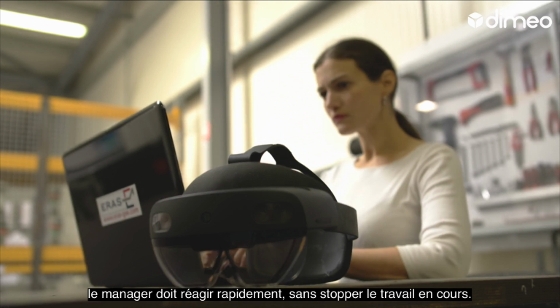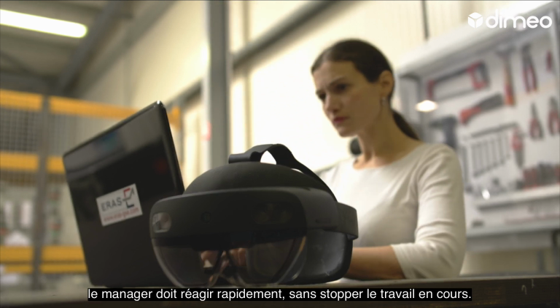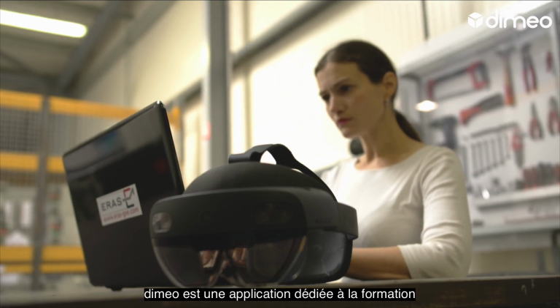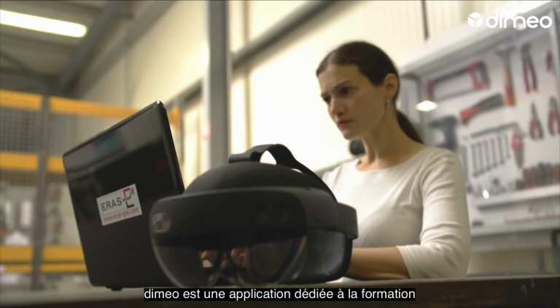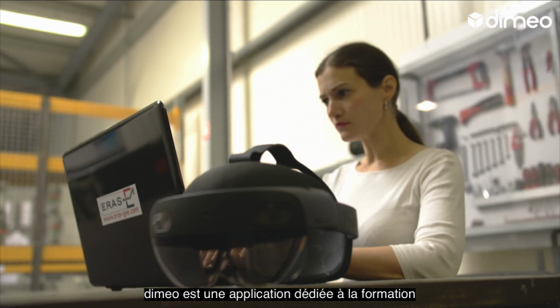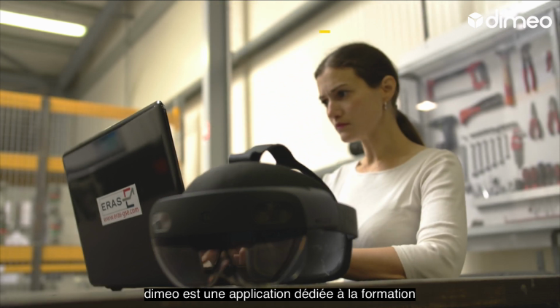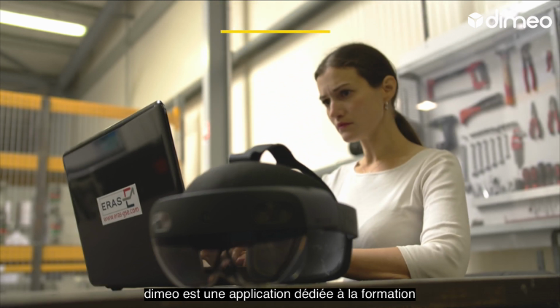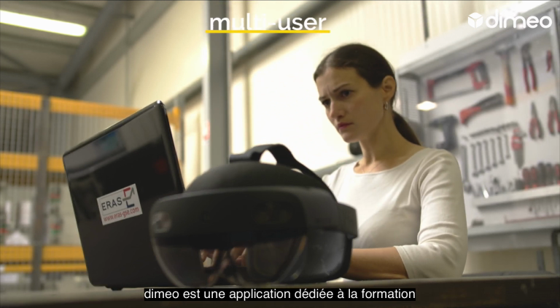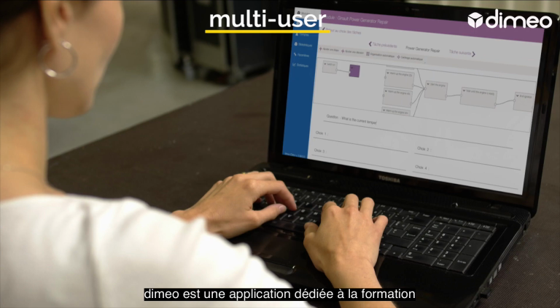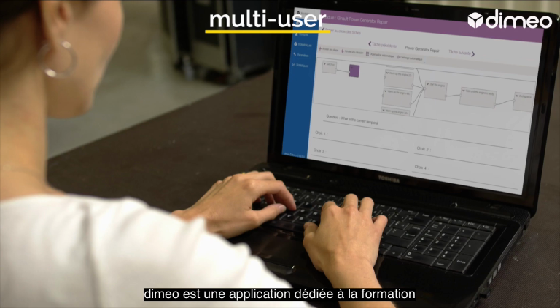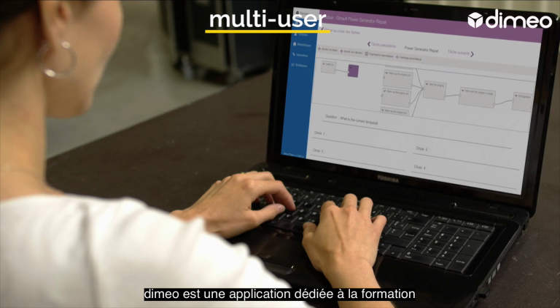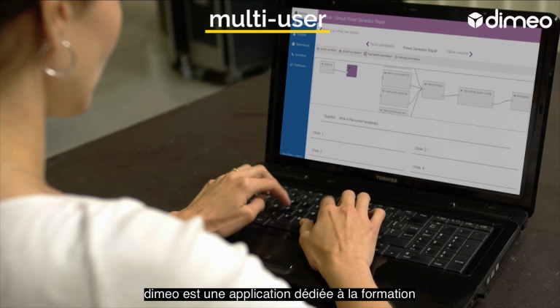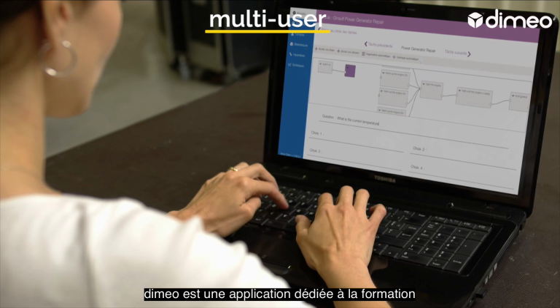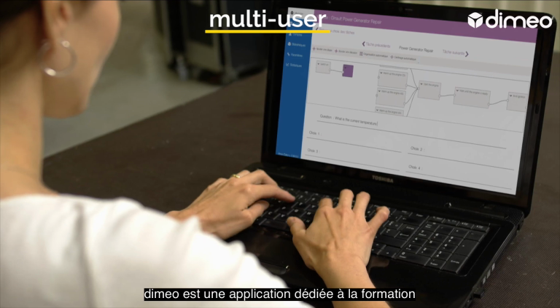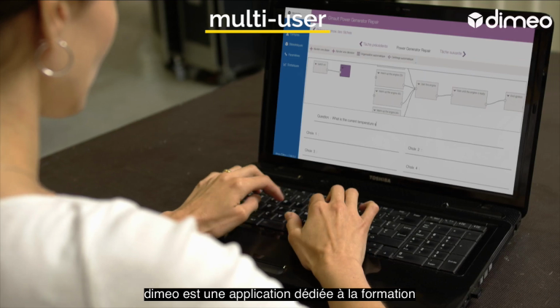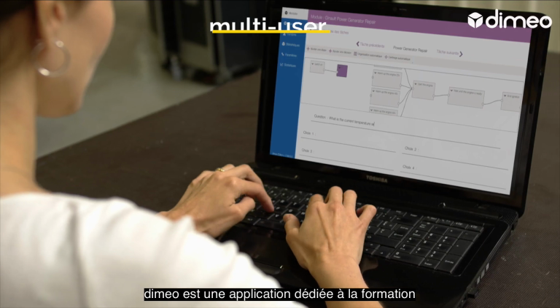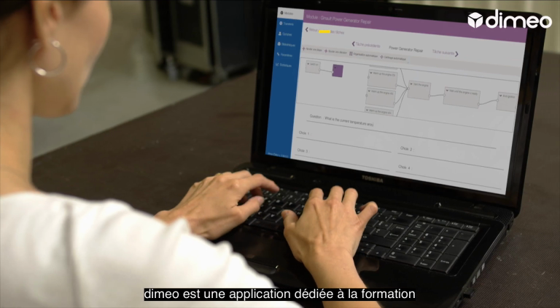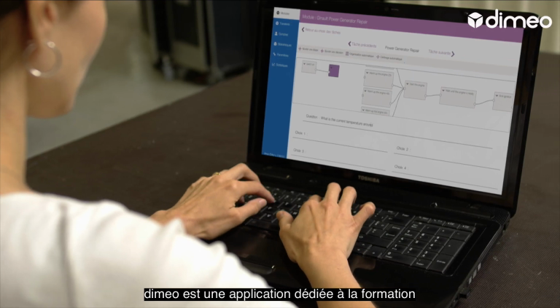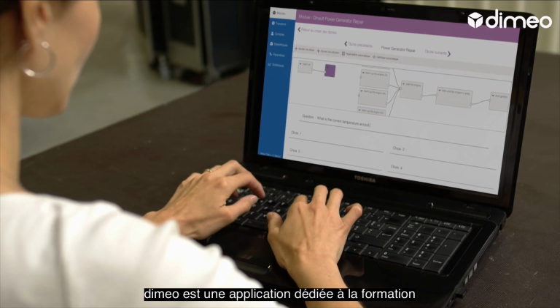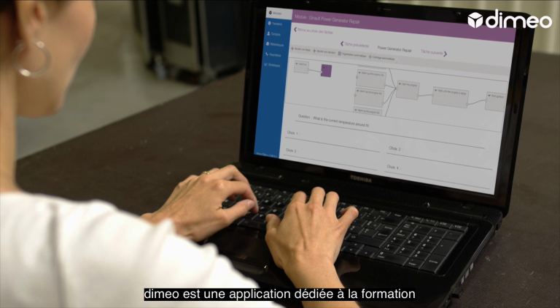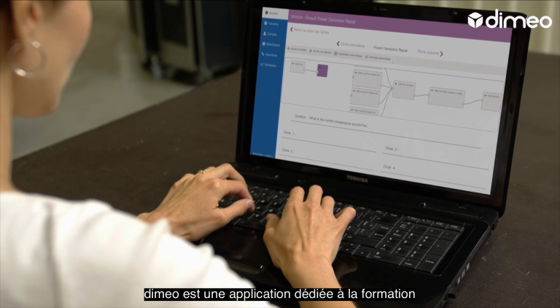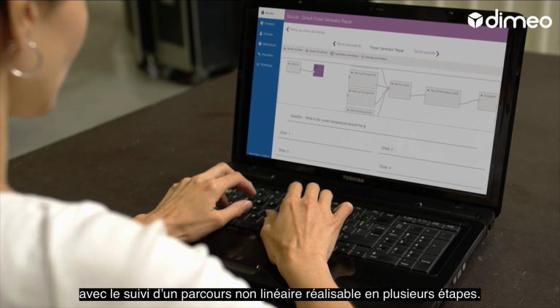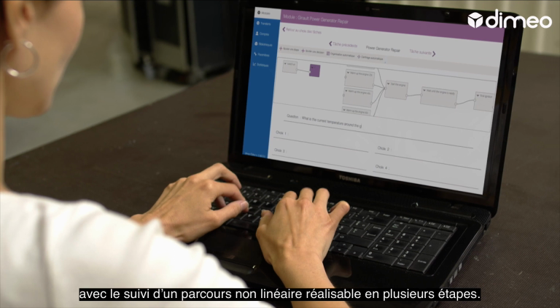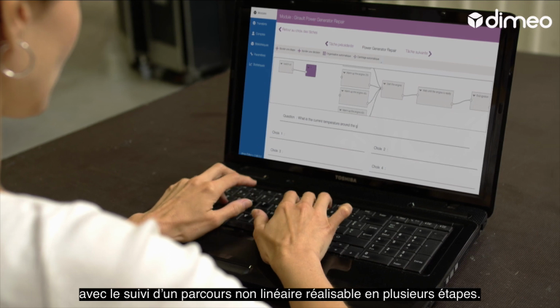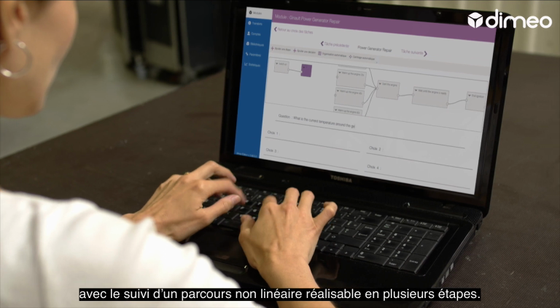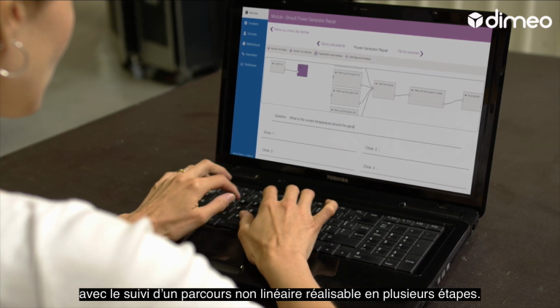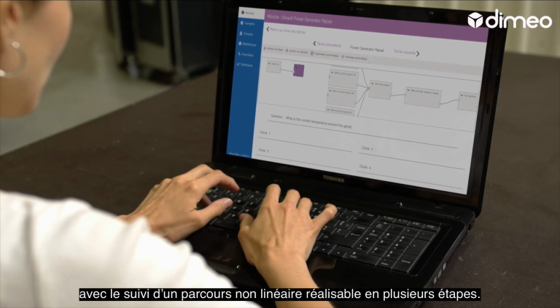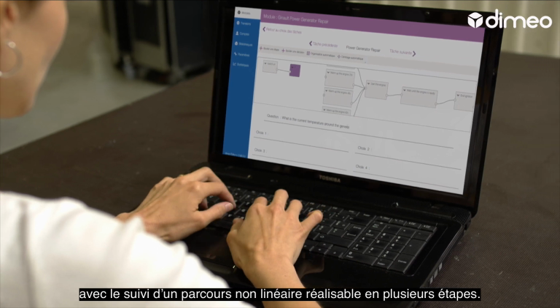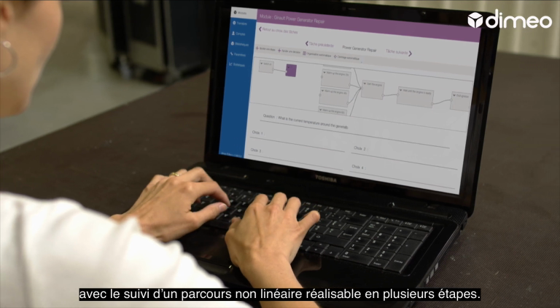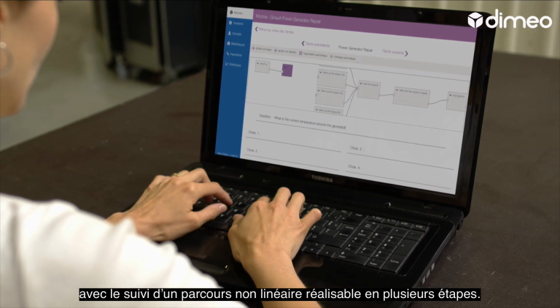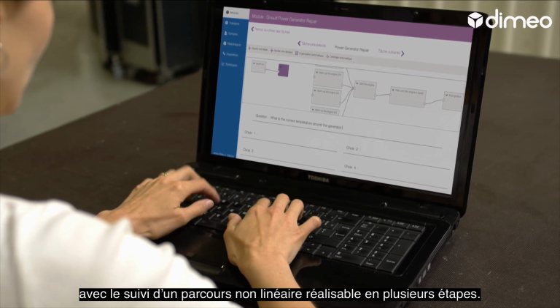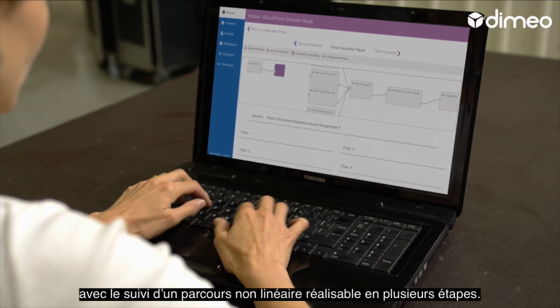That's where Dimio comes in — a dedicated application for non-linear training that can be broken down into different phases.